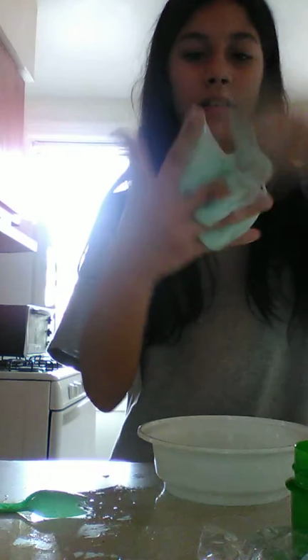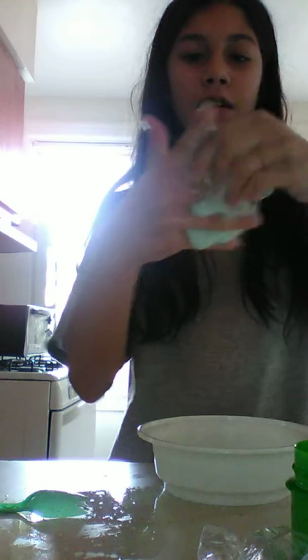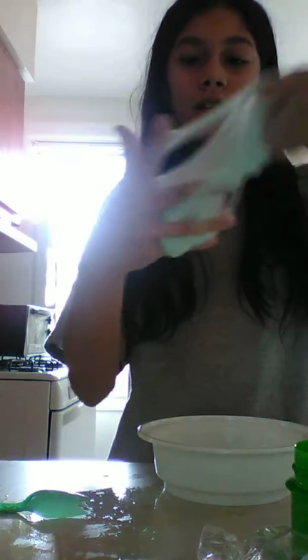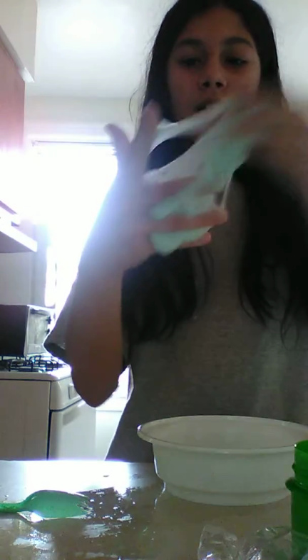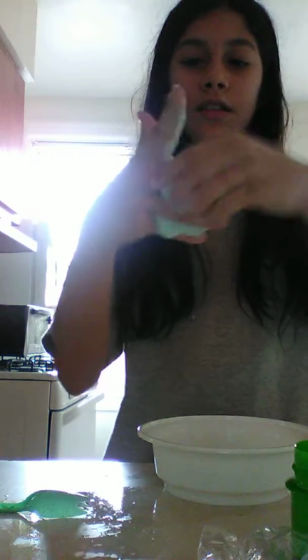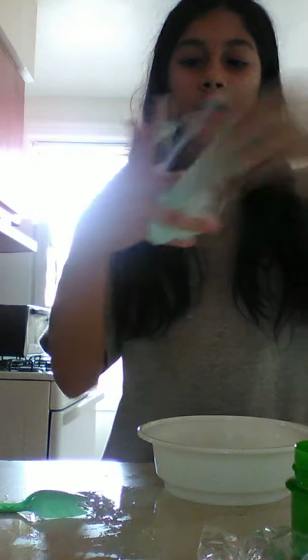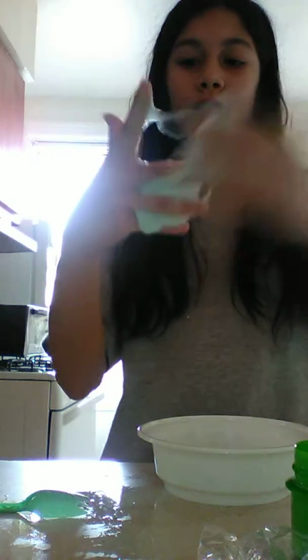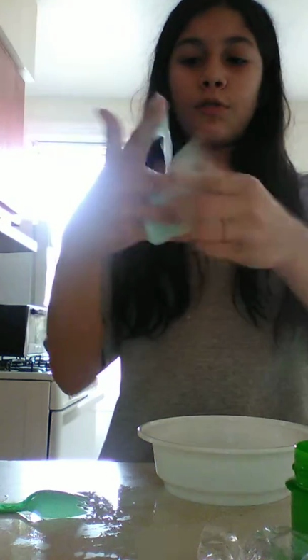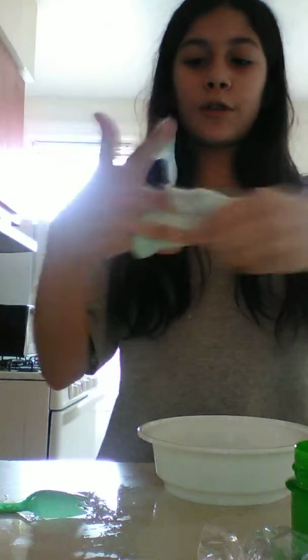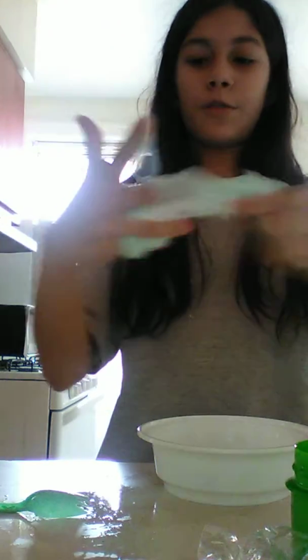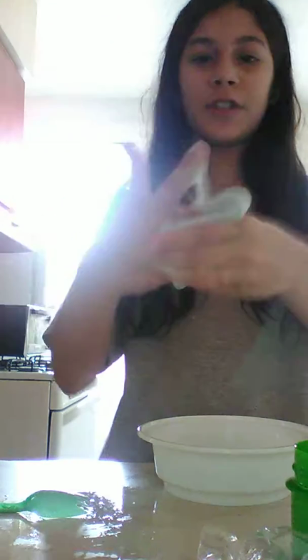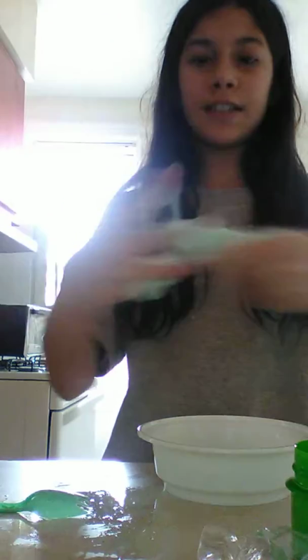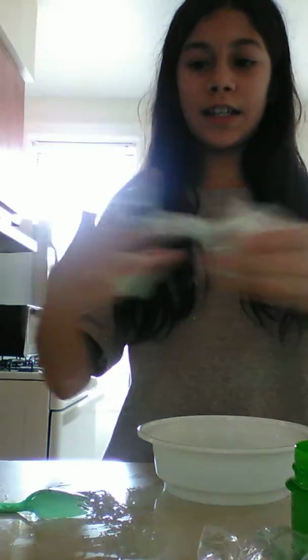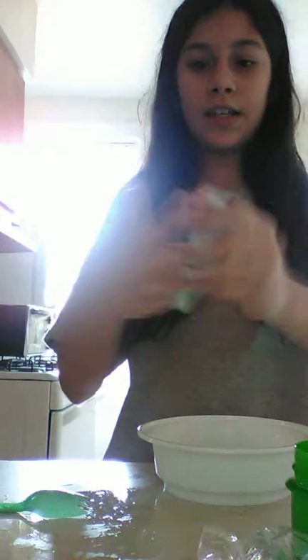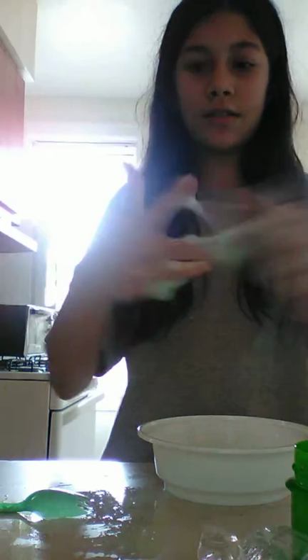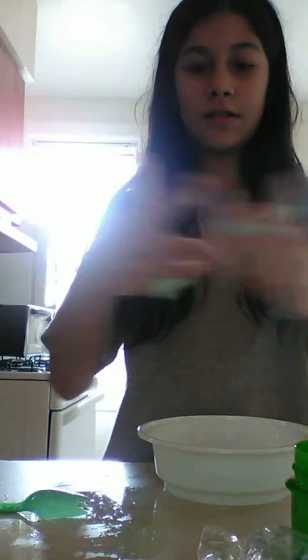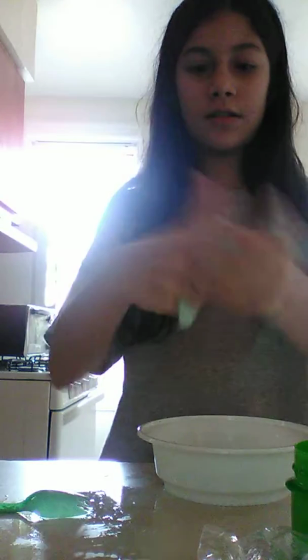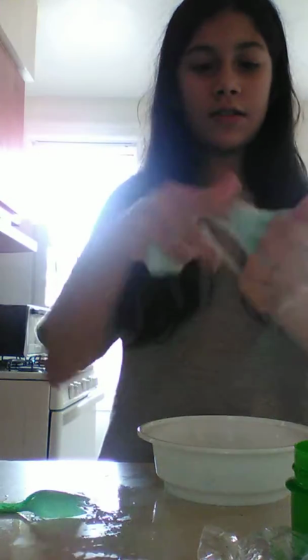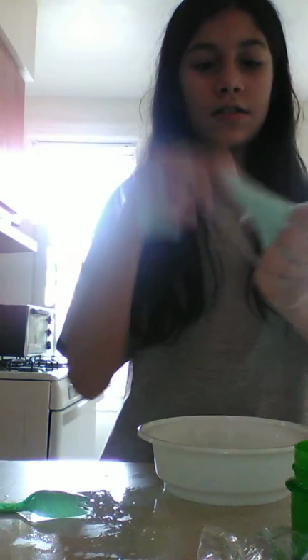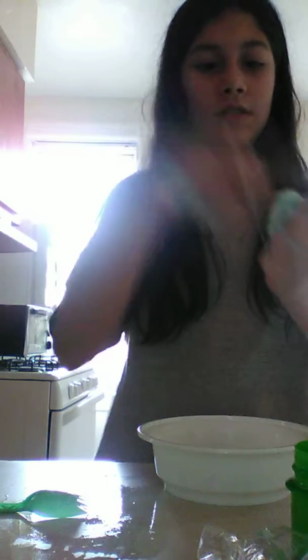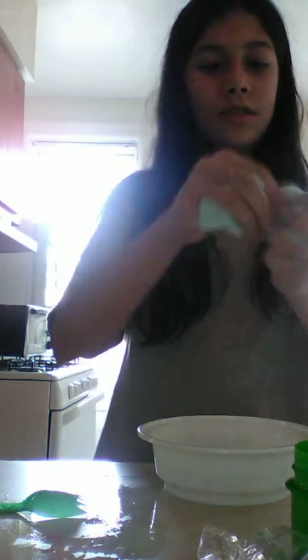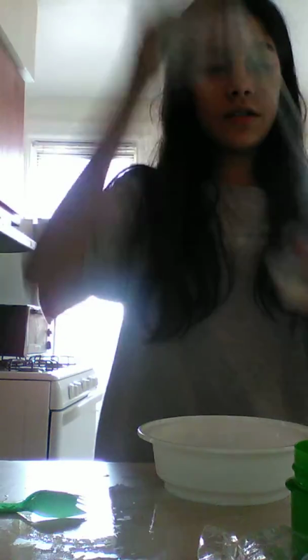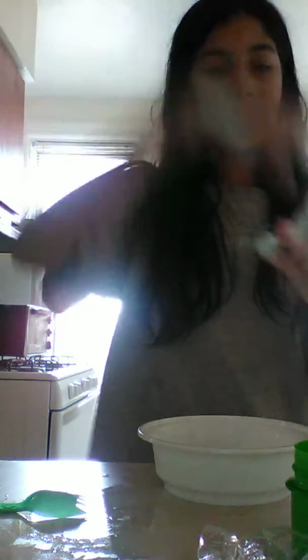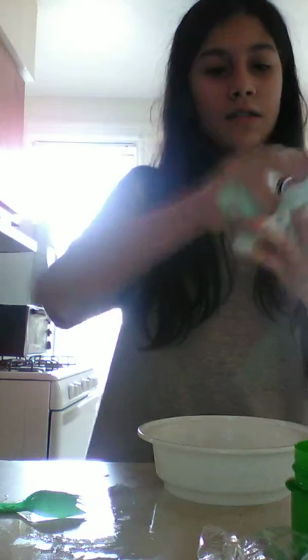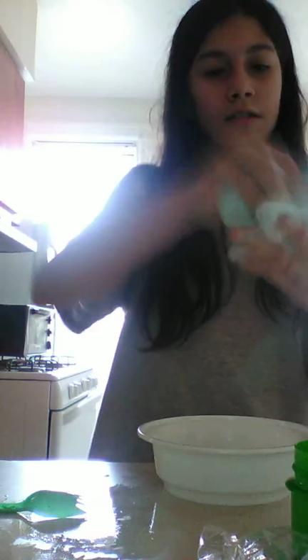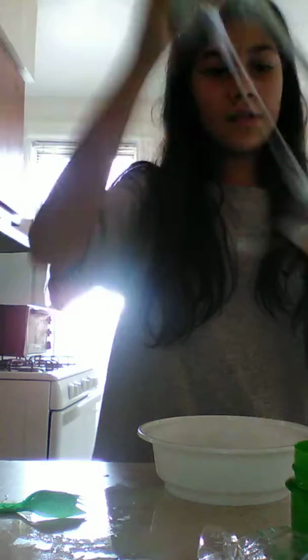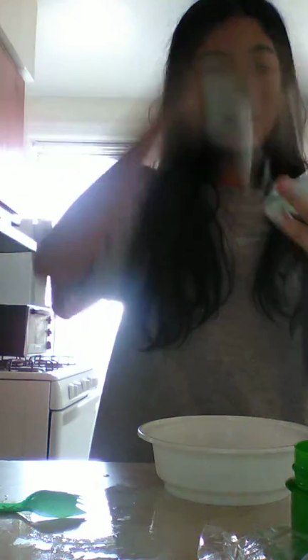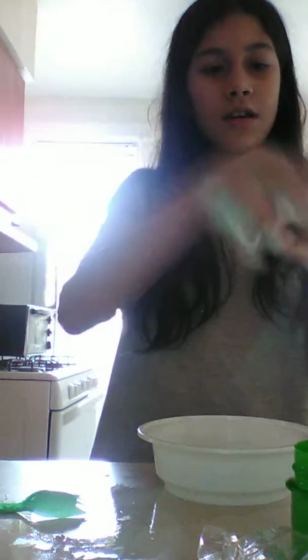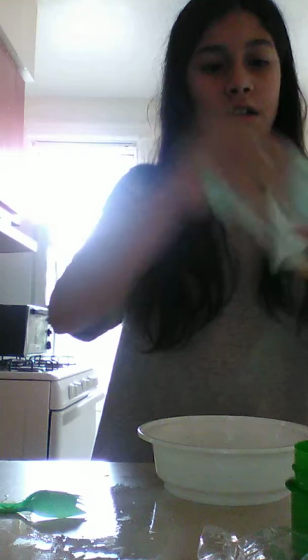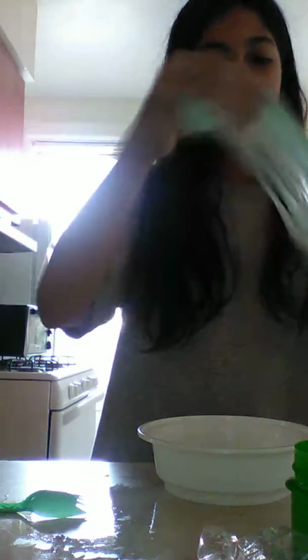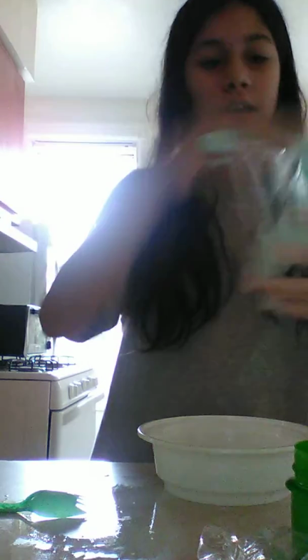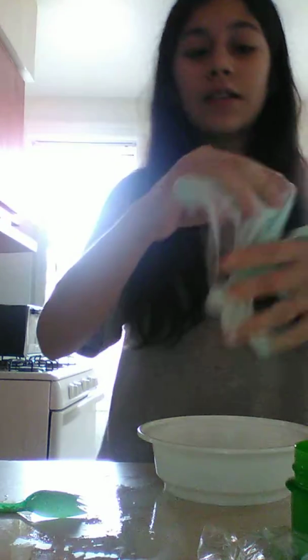This is super duper sticky. That's clear? Yeah yes!